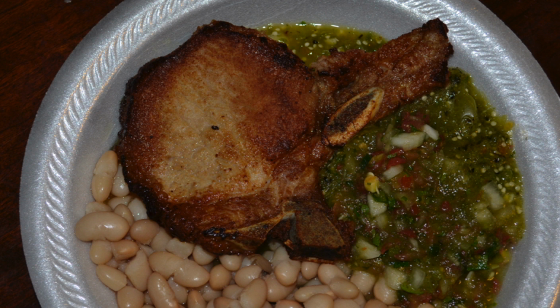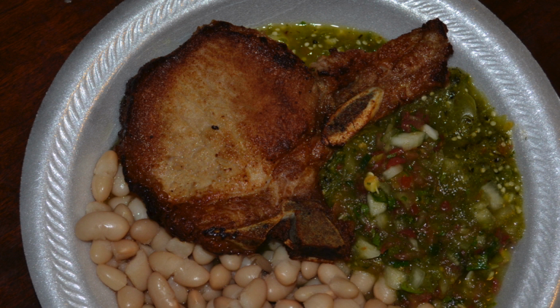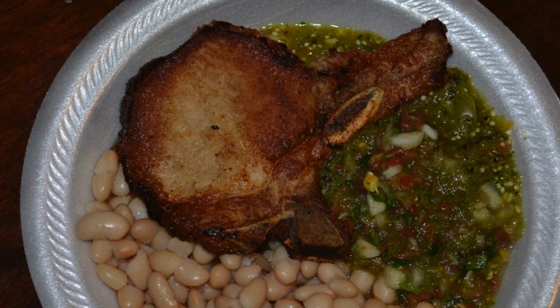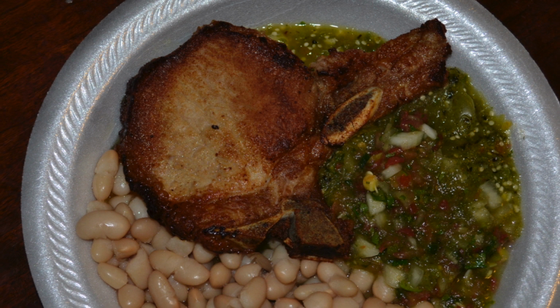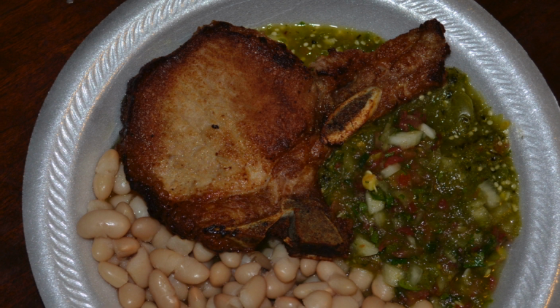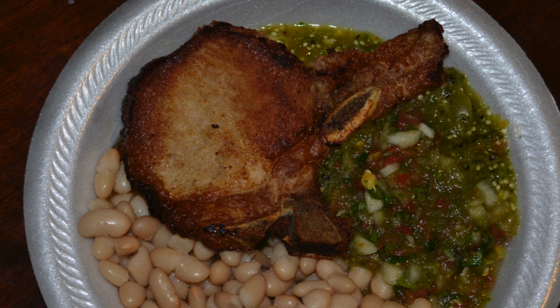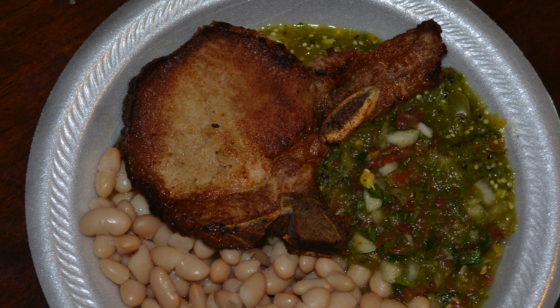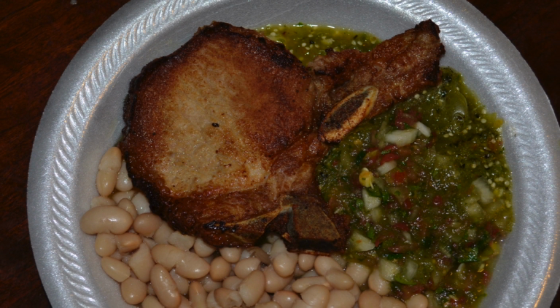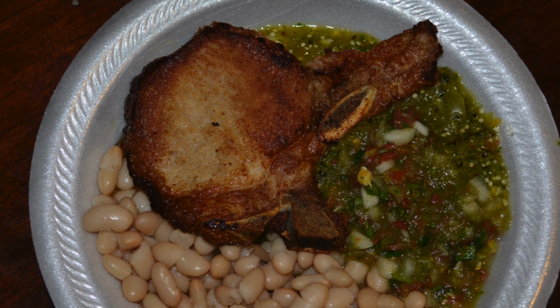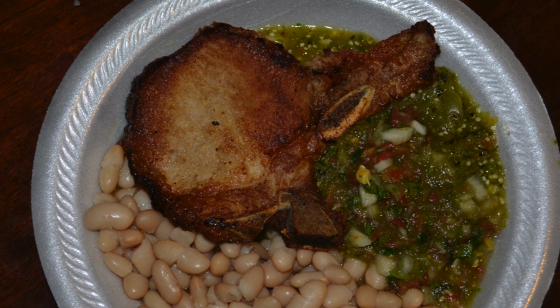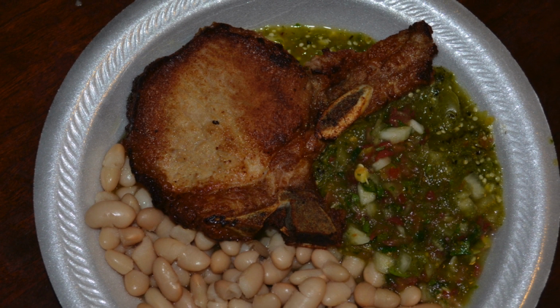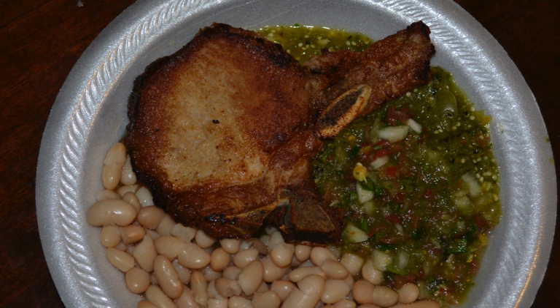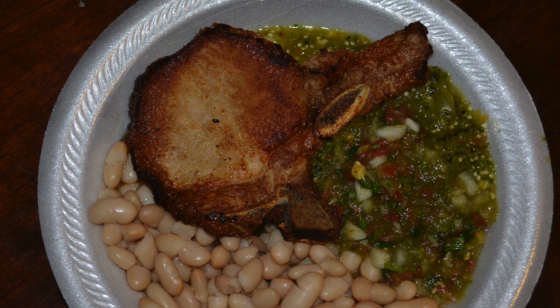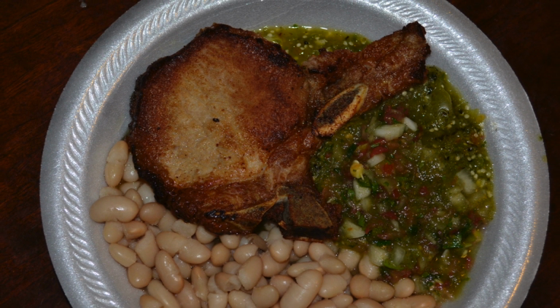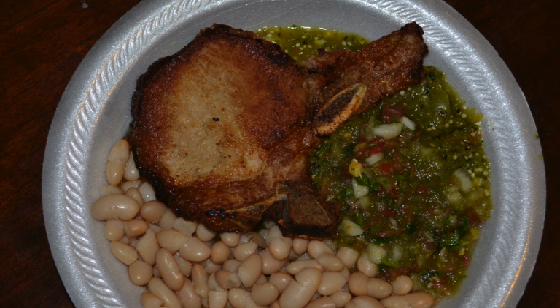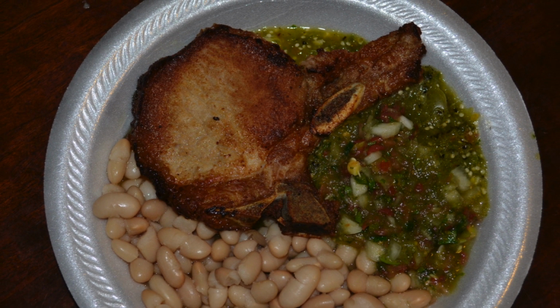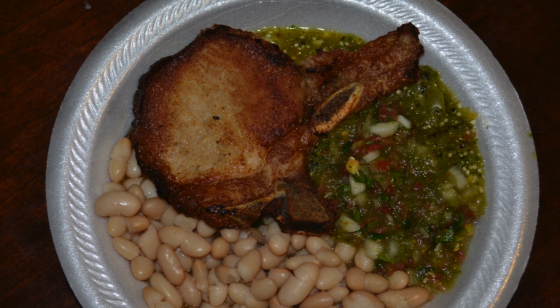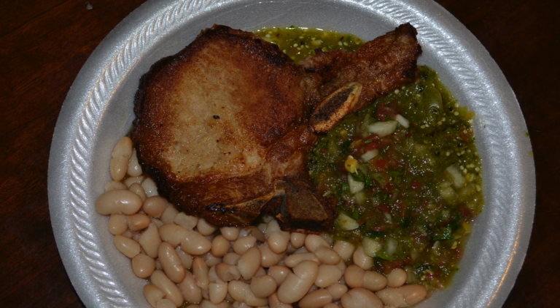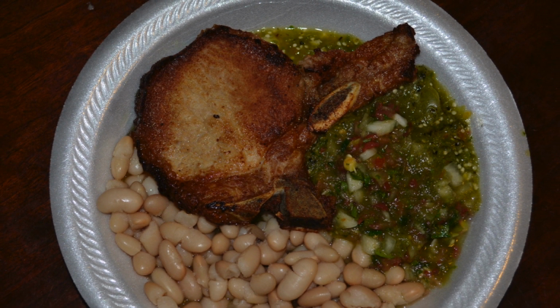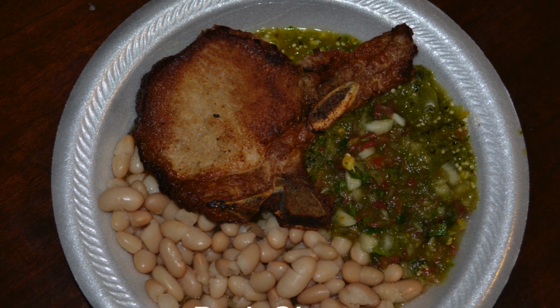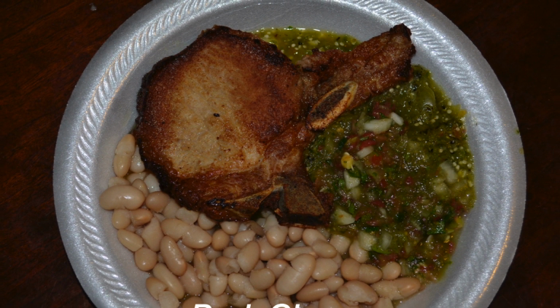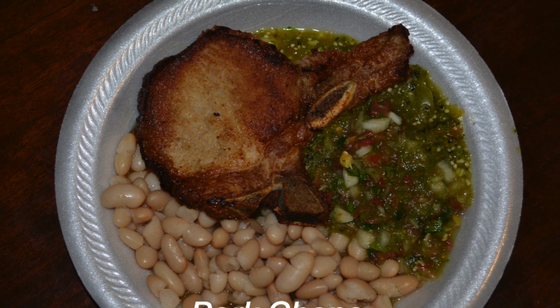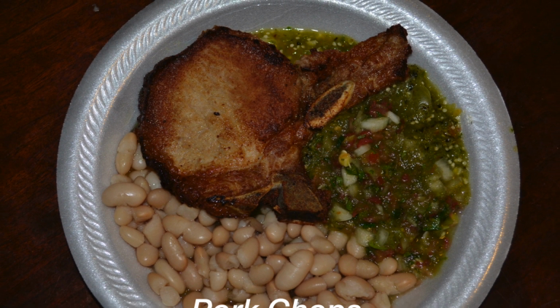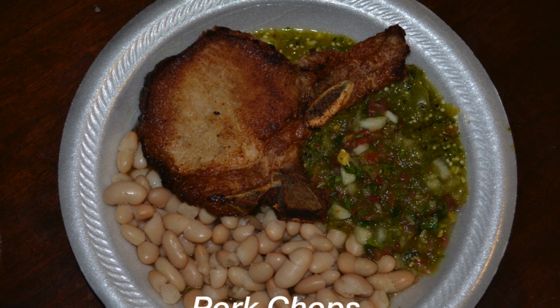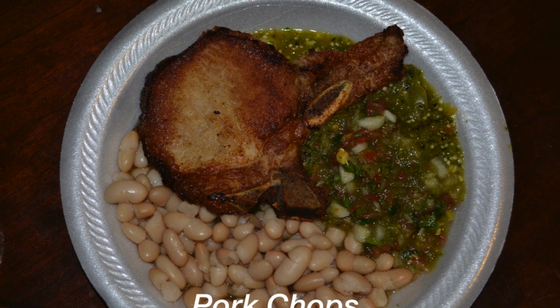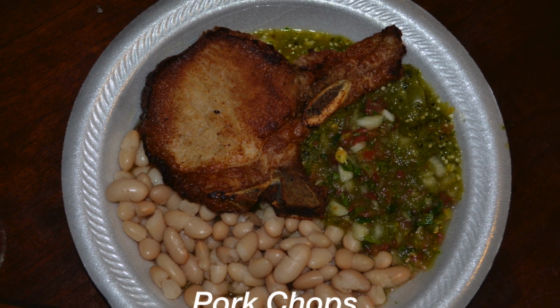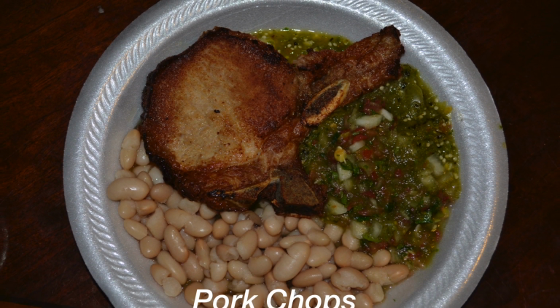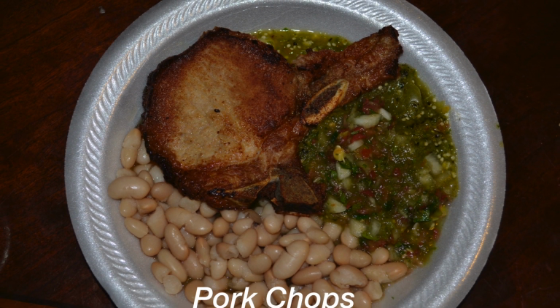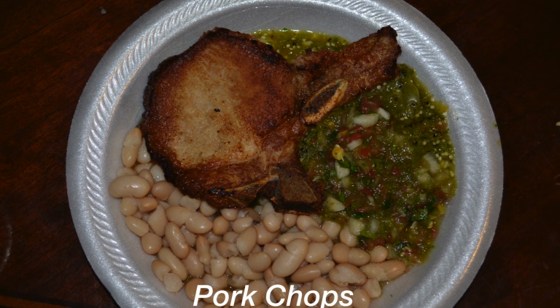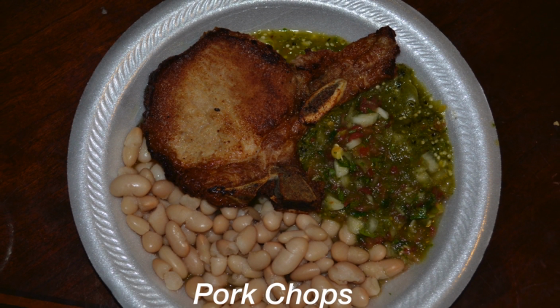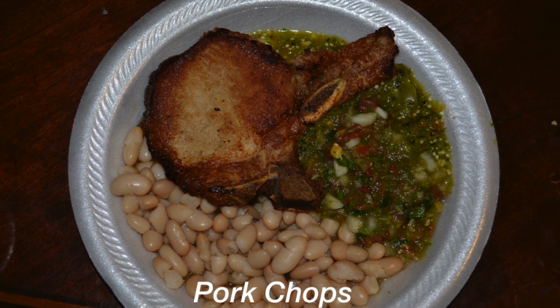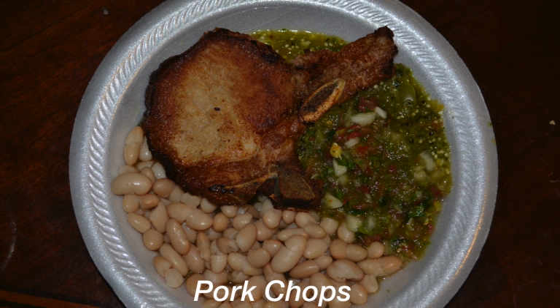Welcome to La Cocina de Yaya. Today we will be preparing some pork chops, so stay tuned.